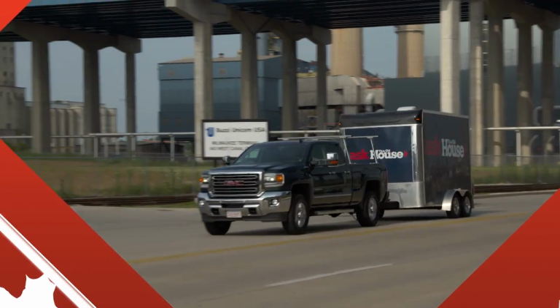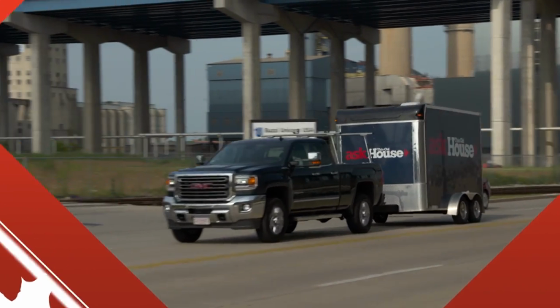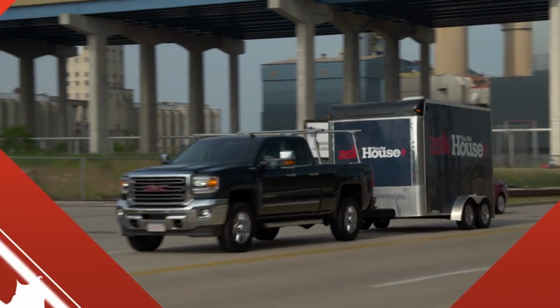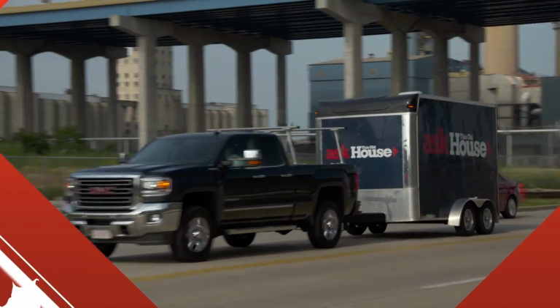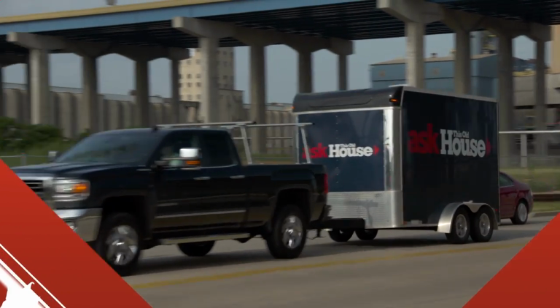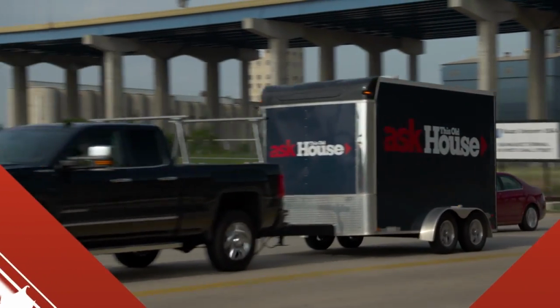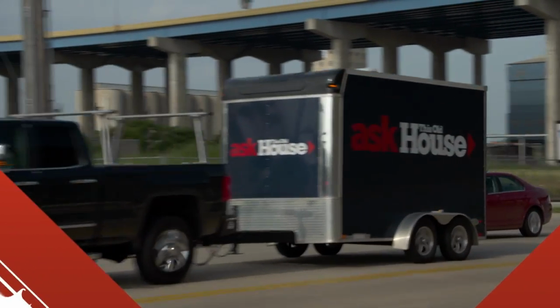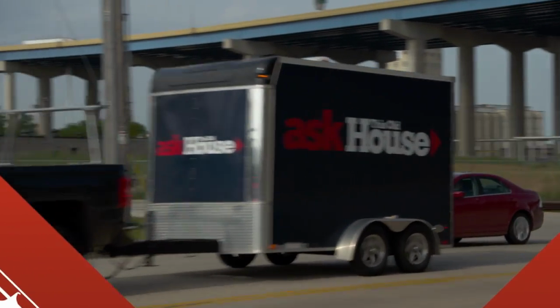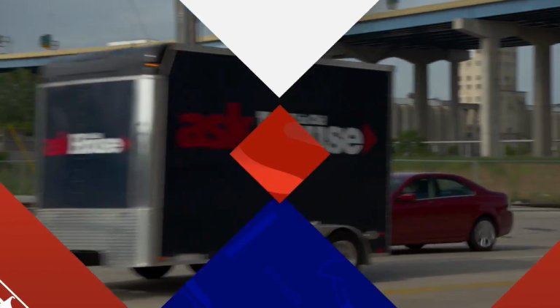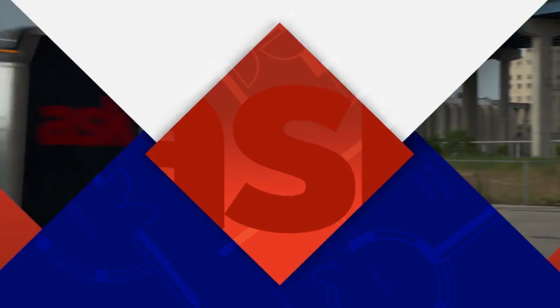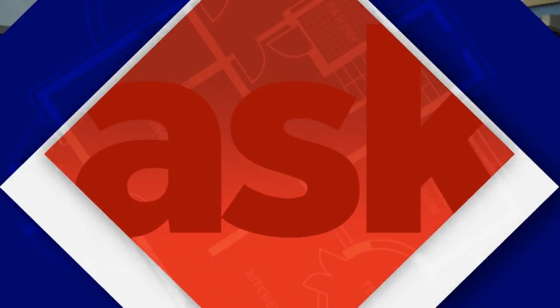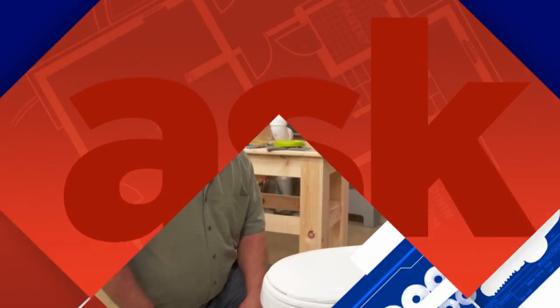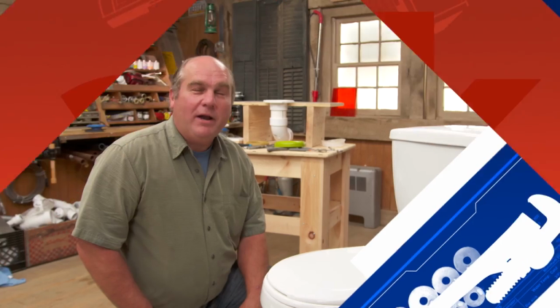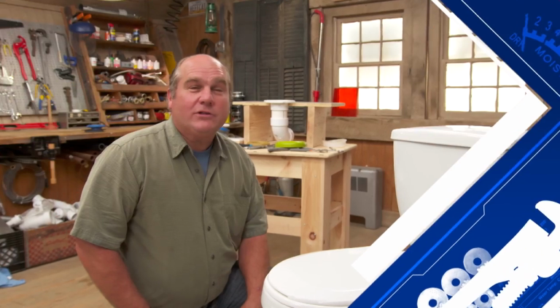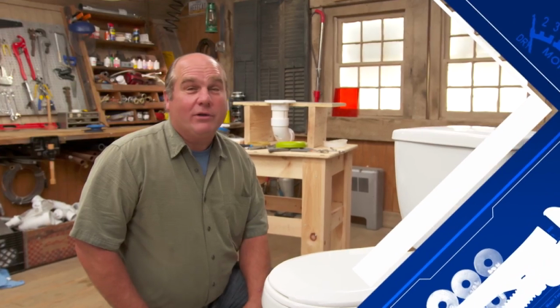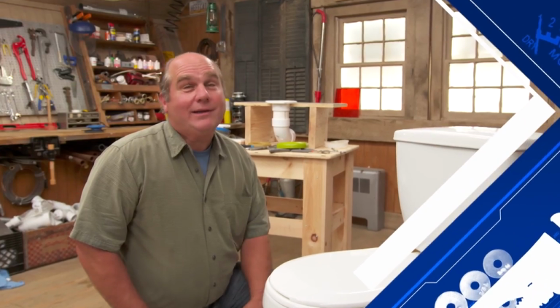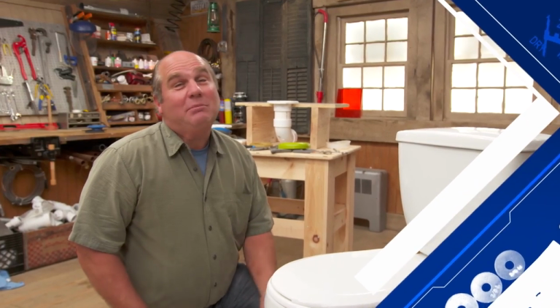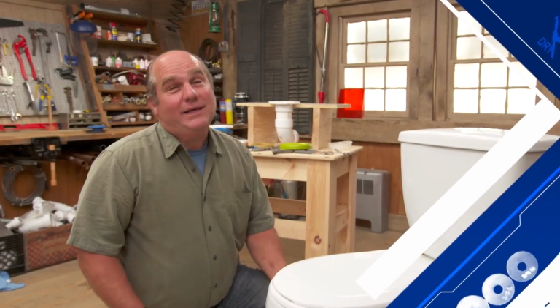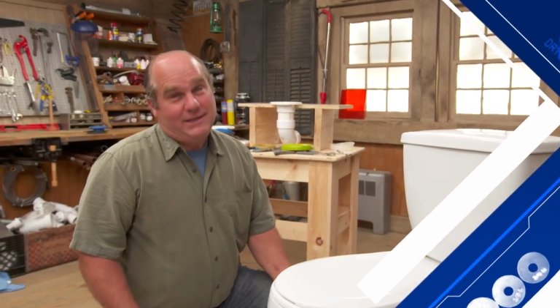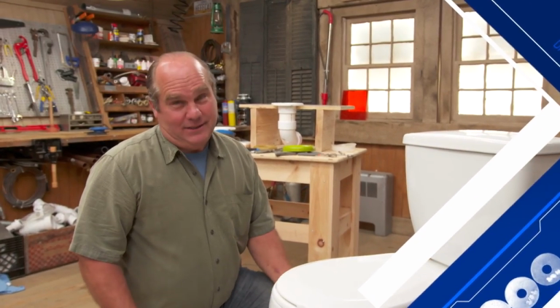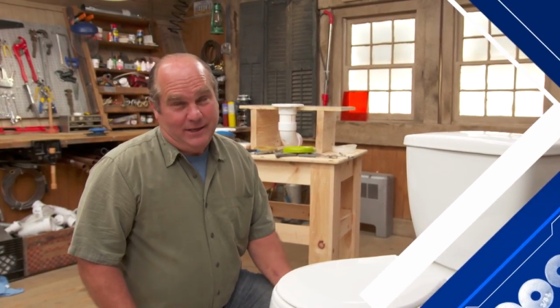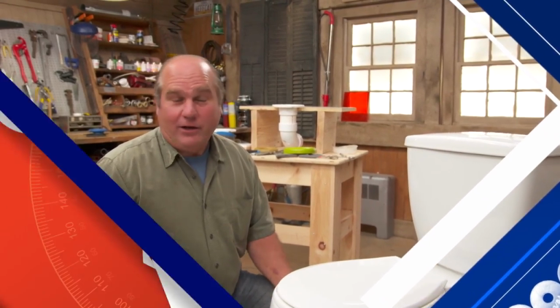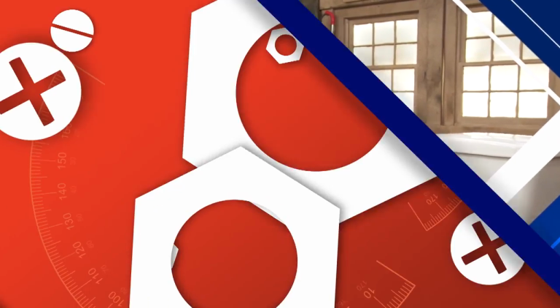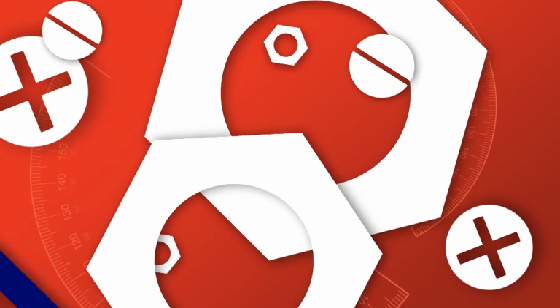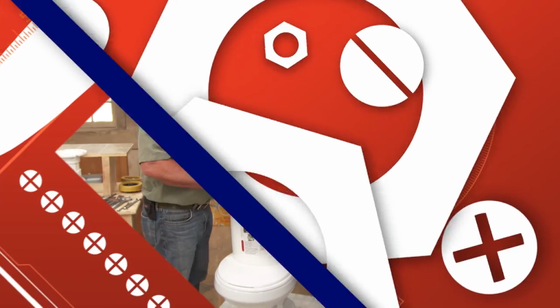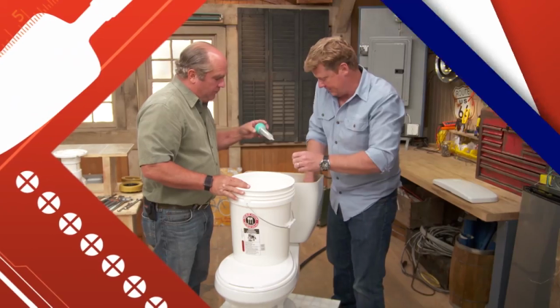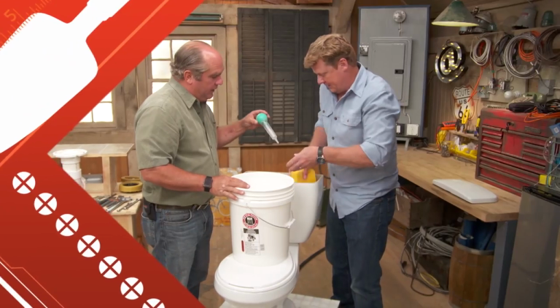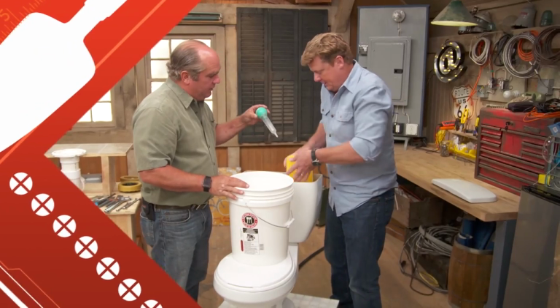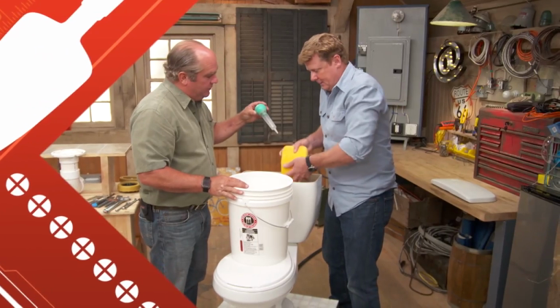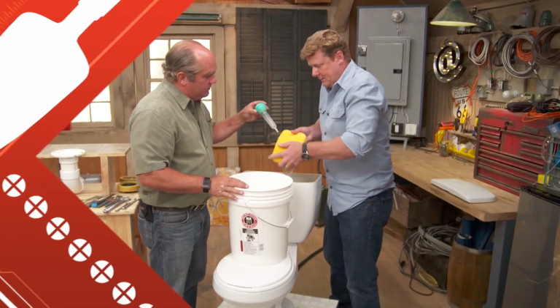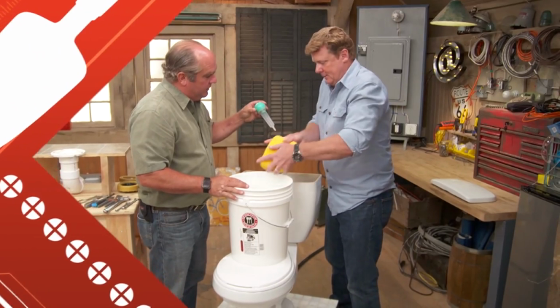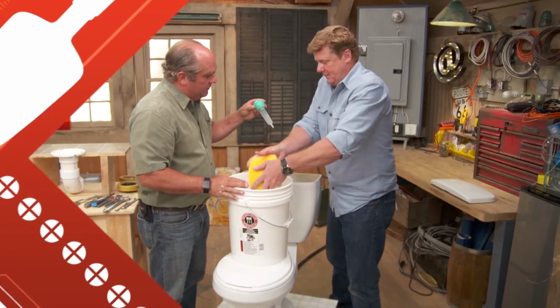Today on Ask This Old House, swapping out a toilet can be easy and can often be done with just one or two tools.